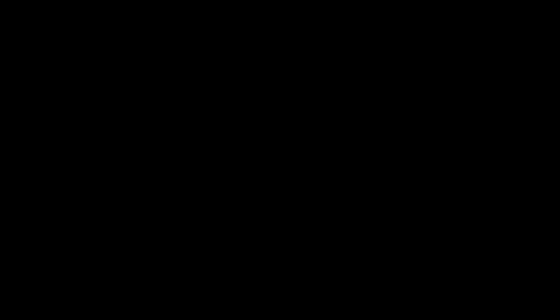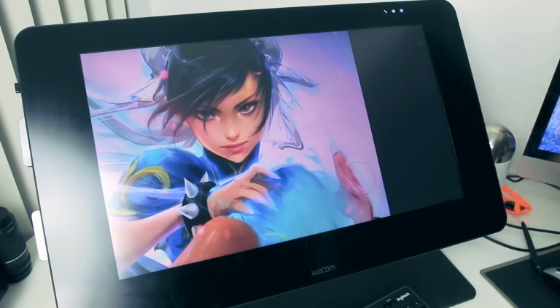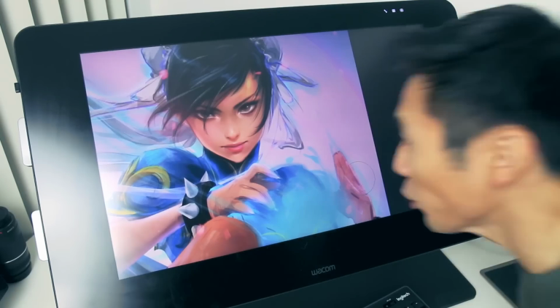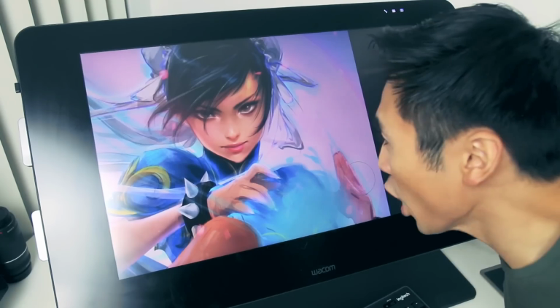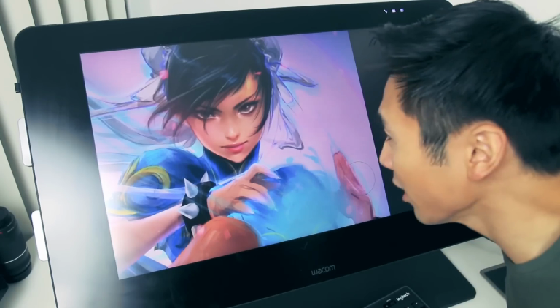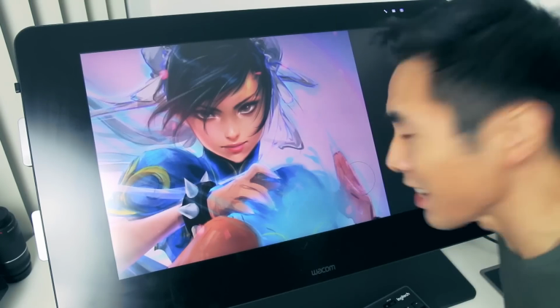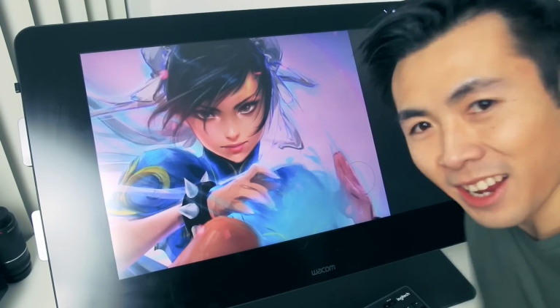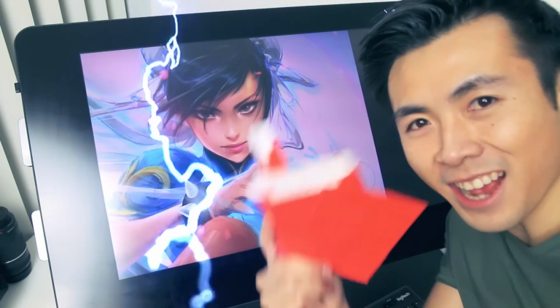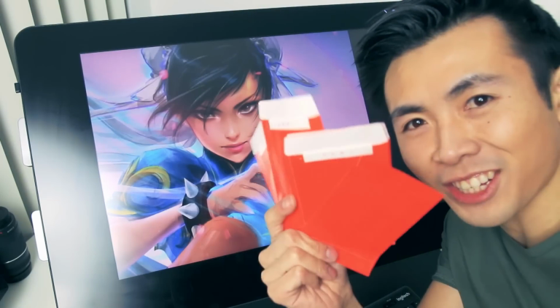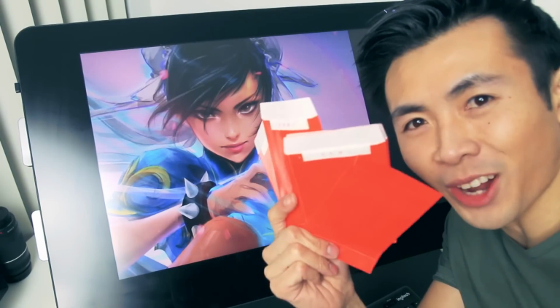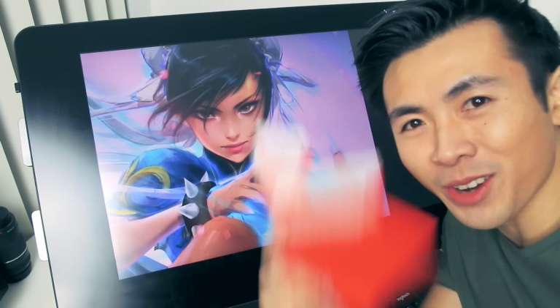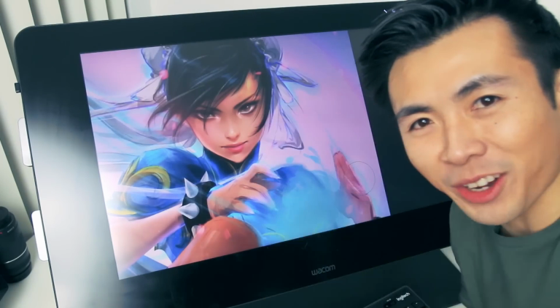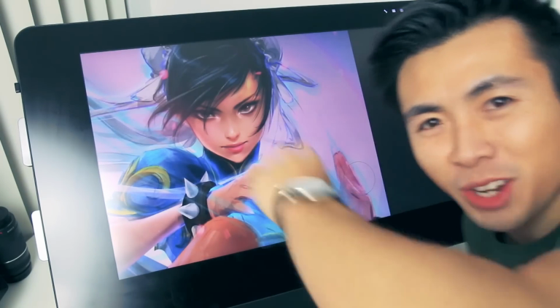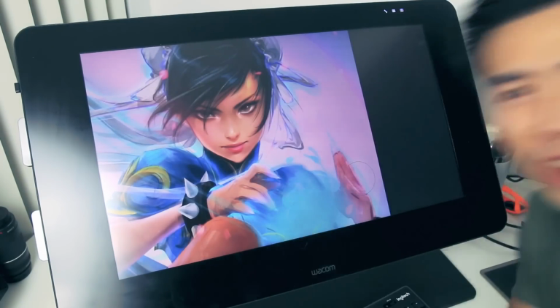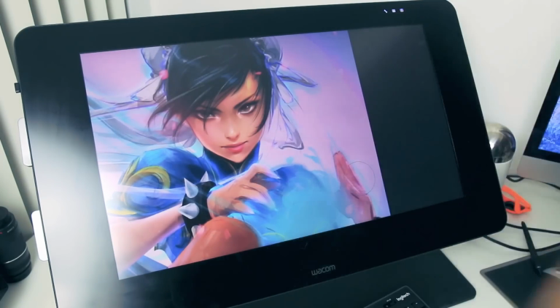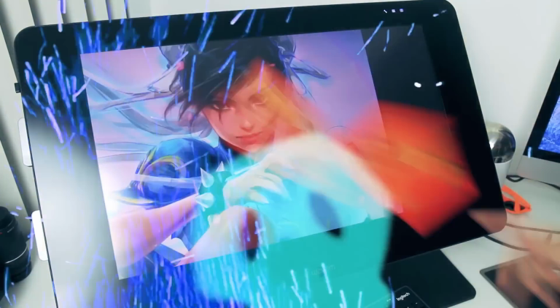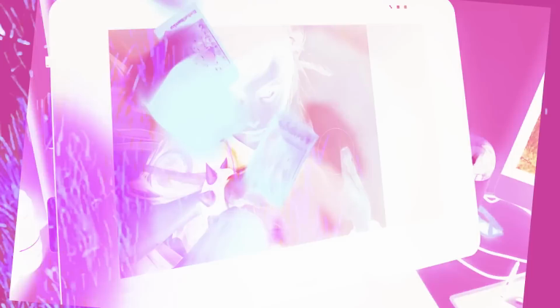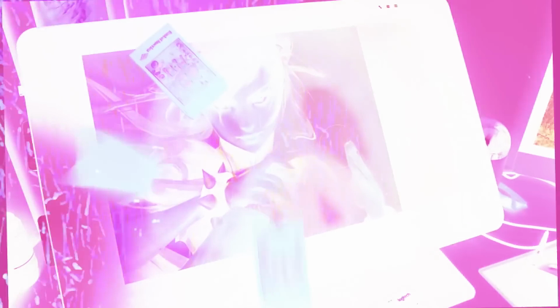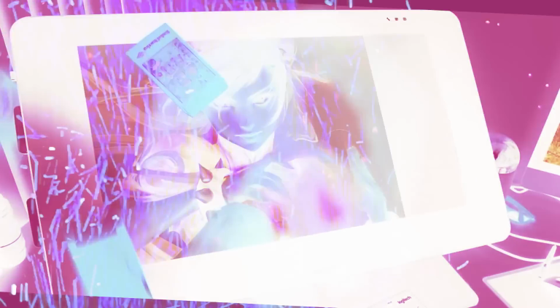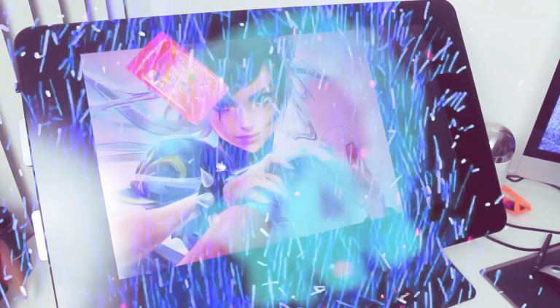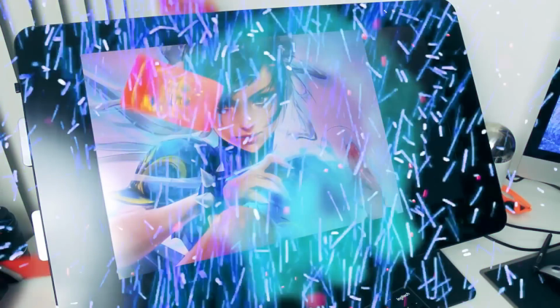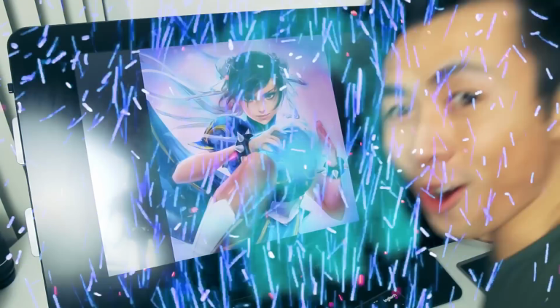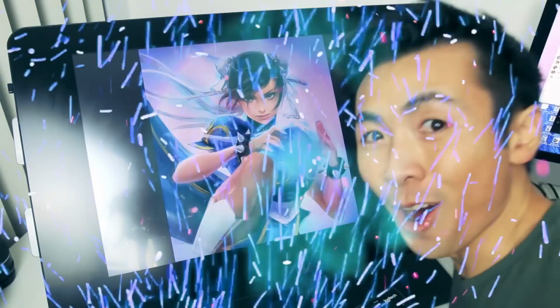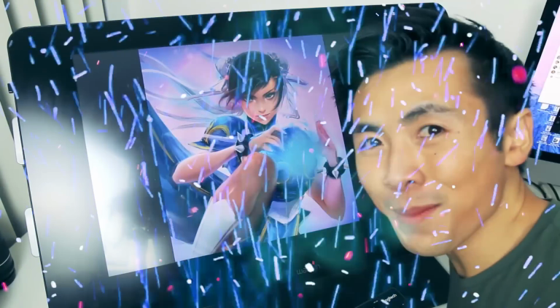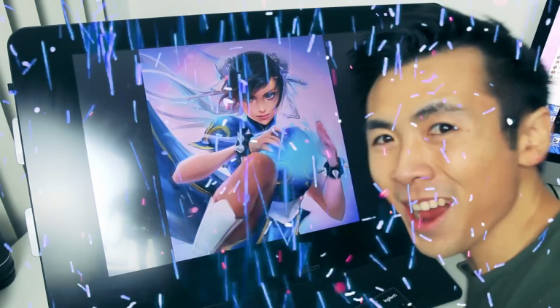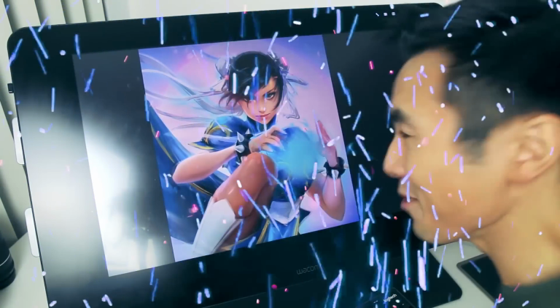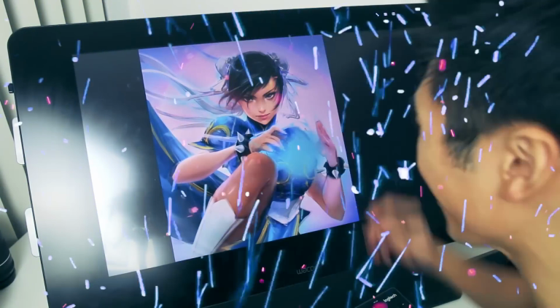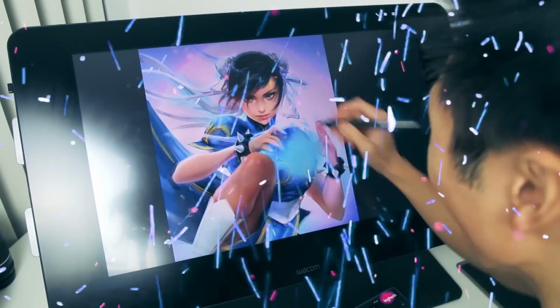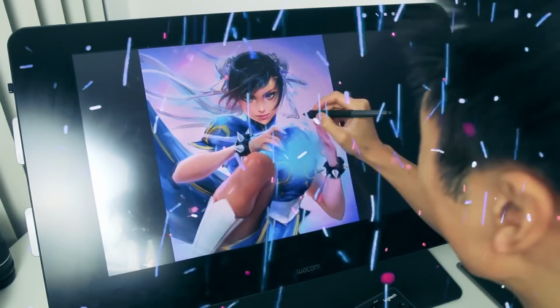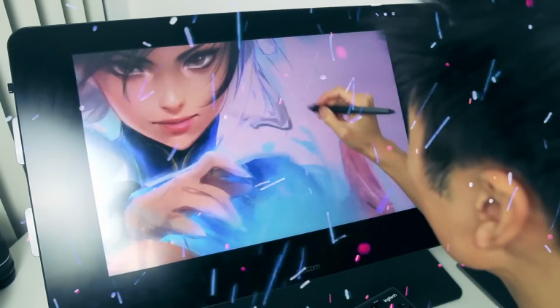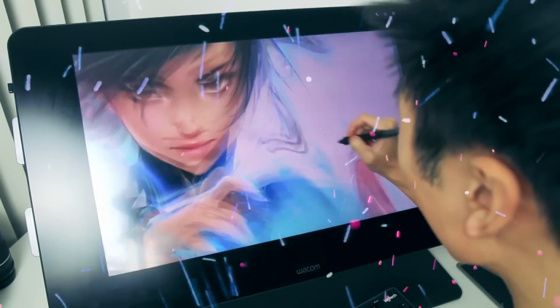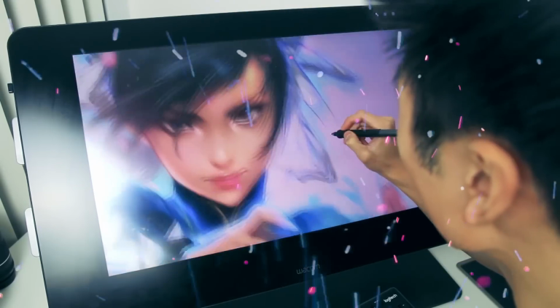Yo Chun-Li, it's color dodge time! Here you go, here you go!